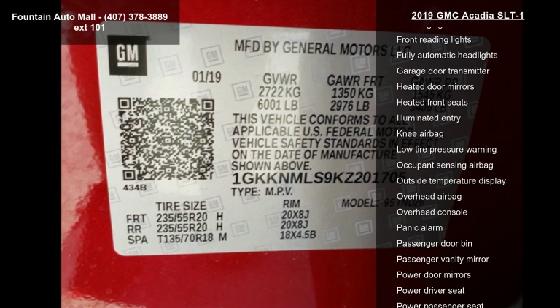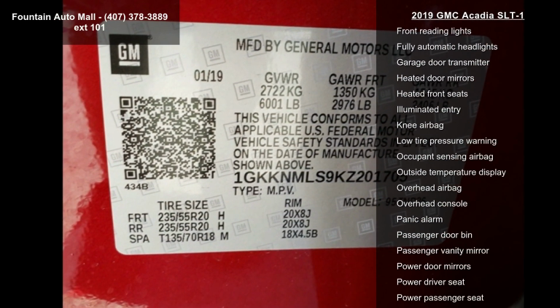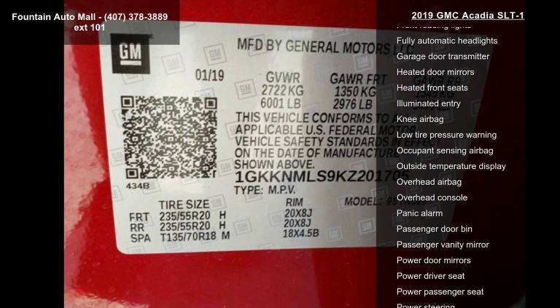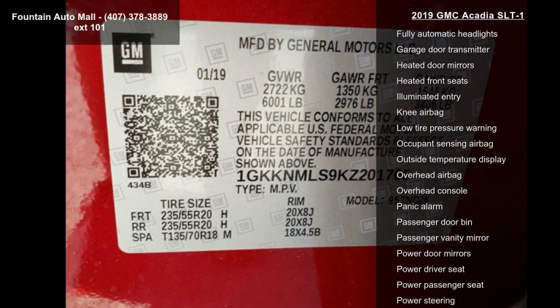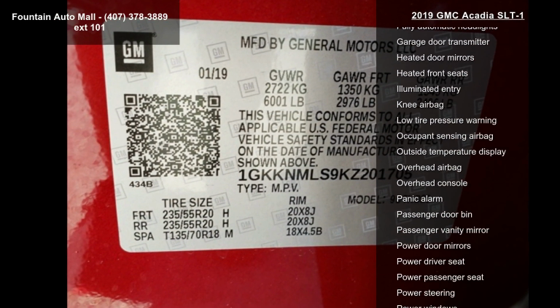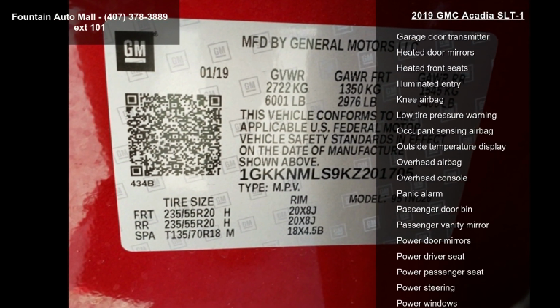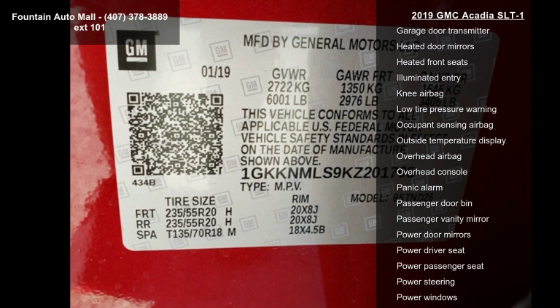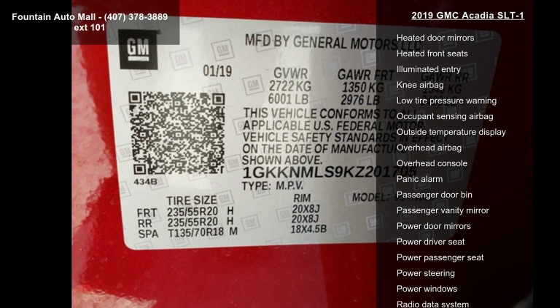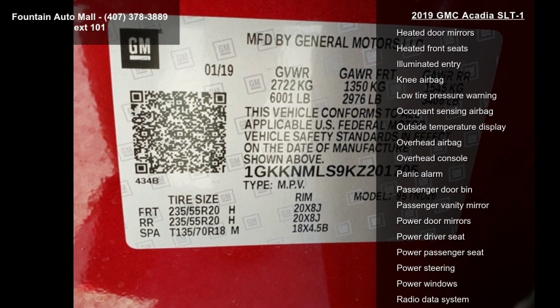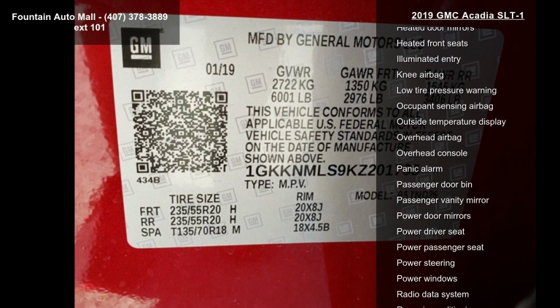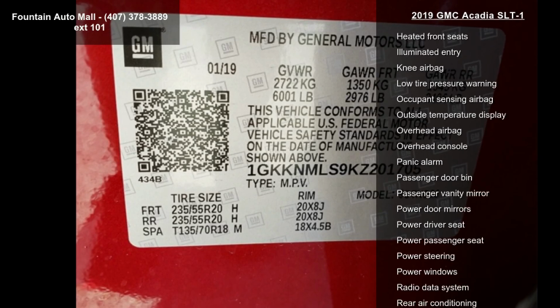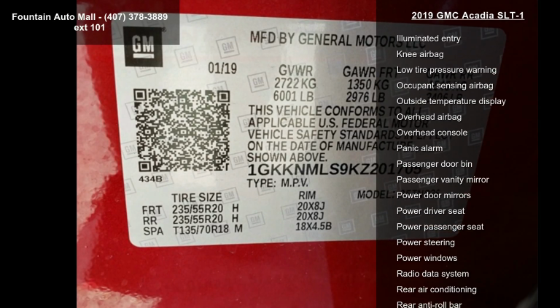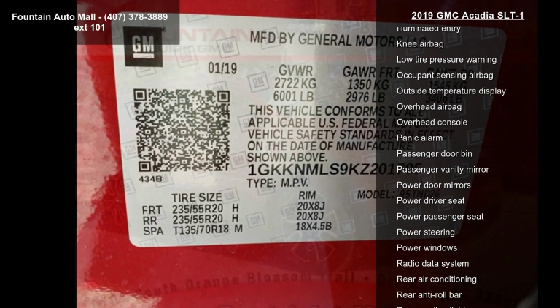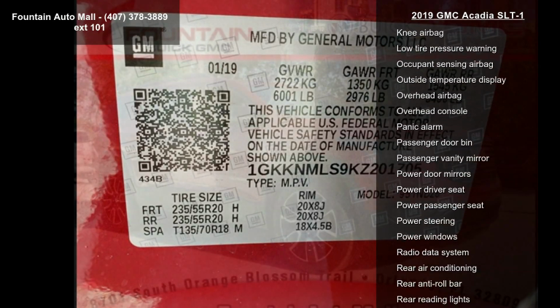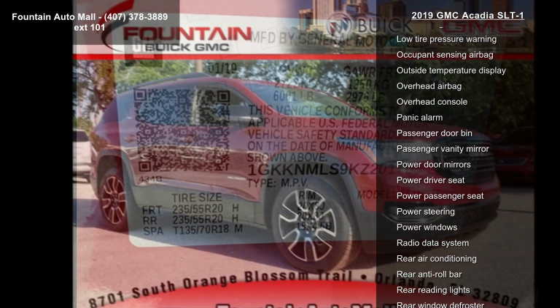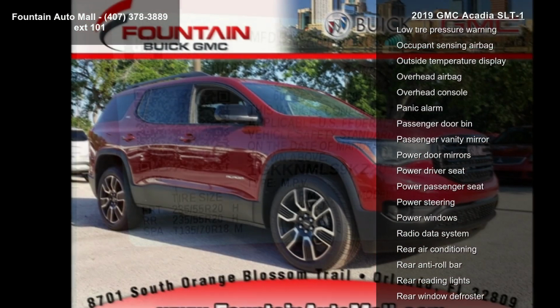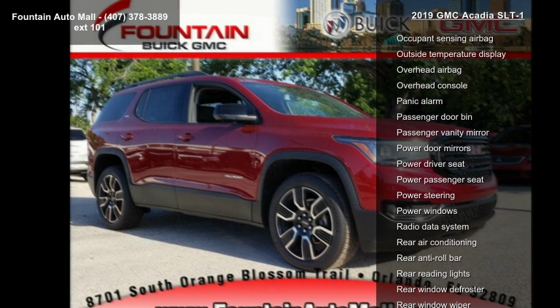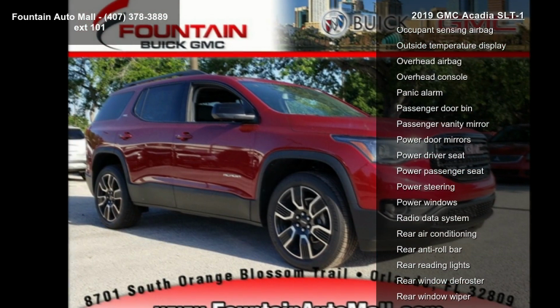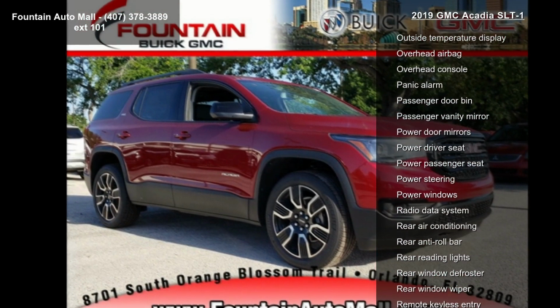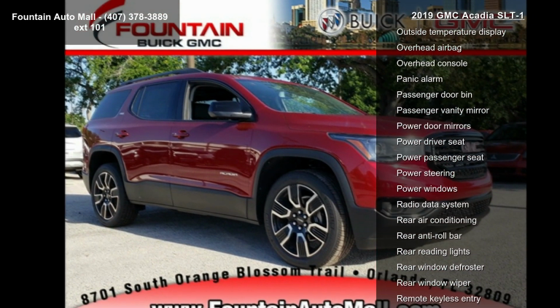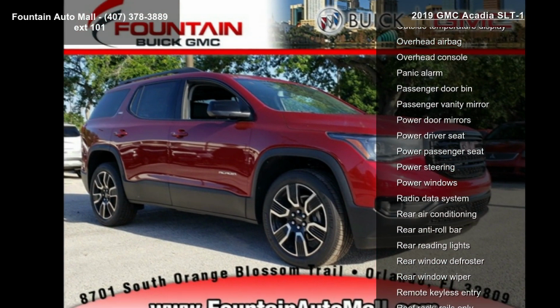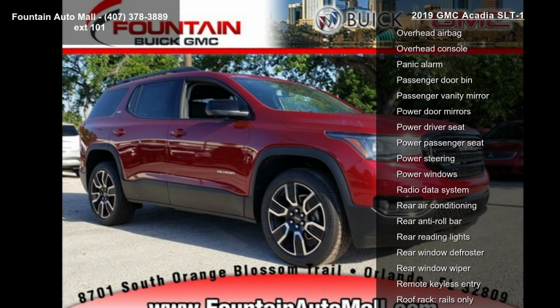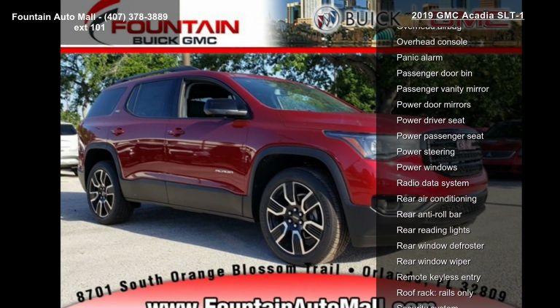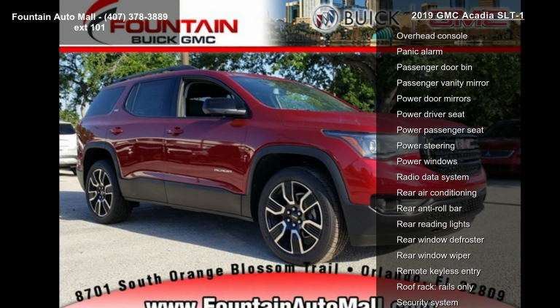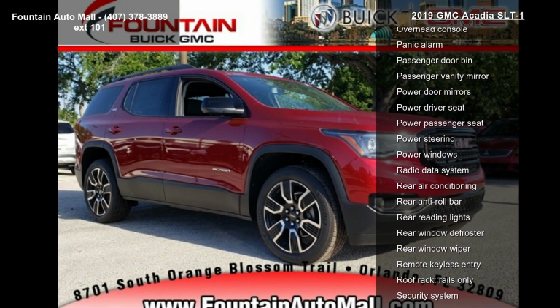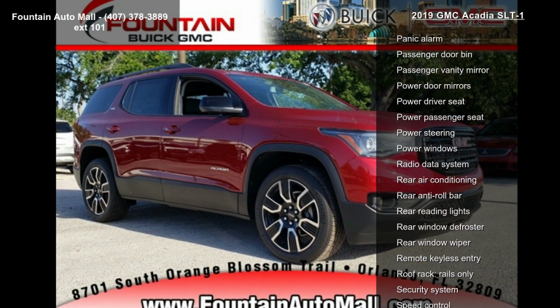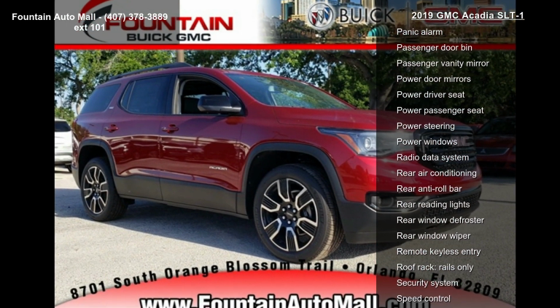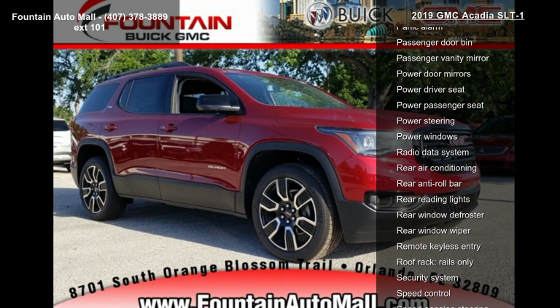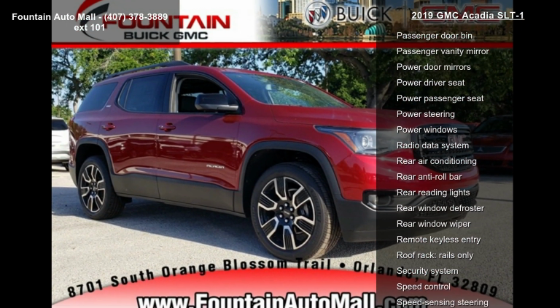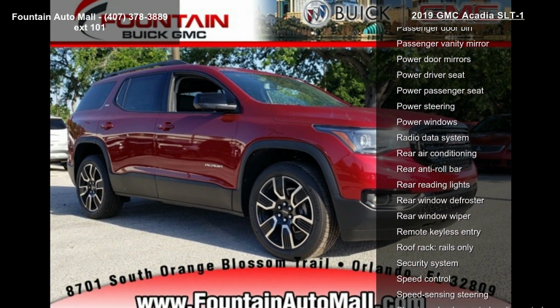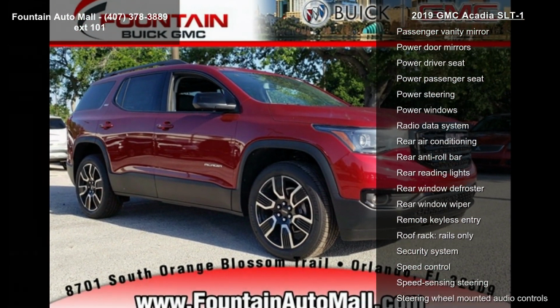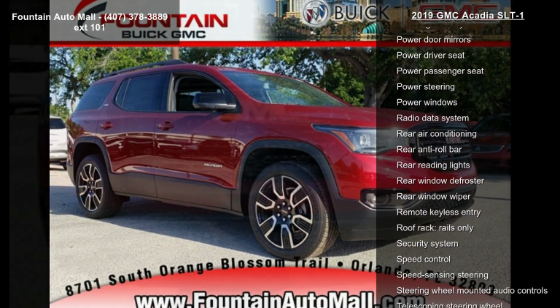AM/FM radio with 8-inch diagonal color touchscreen and navigation, and dual Skyscape 2-panel power sunroof.